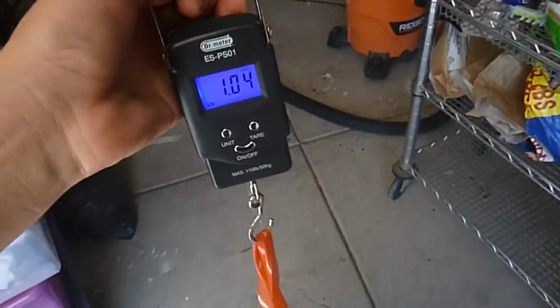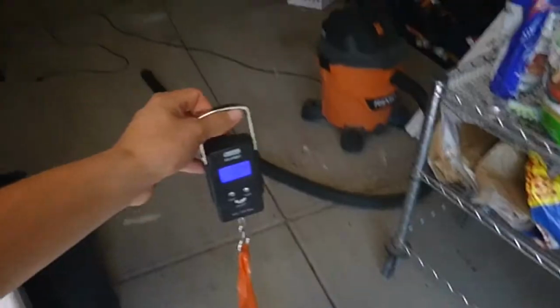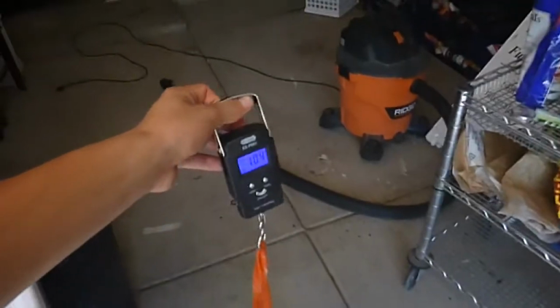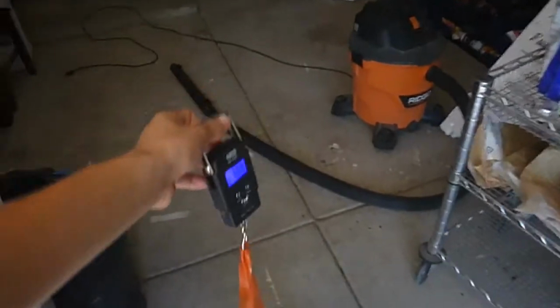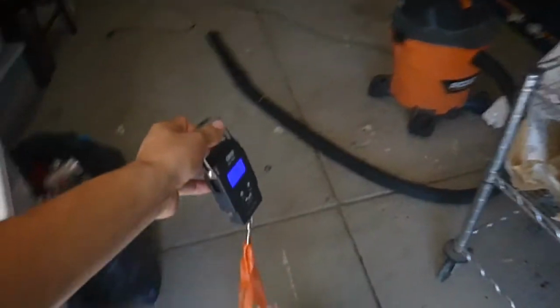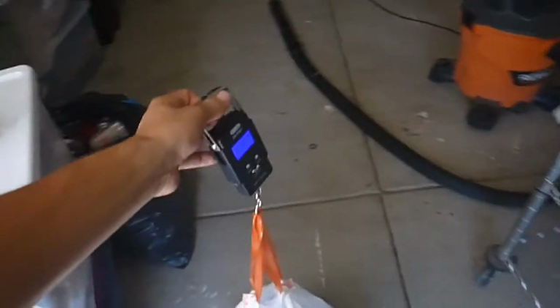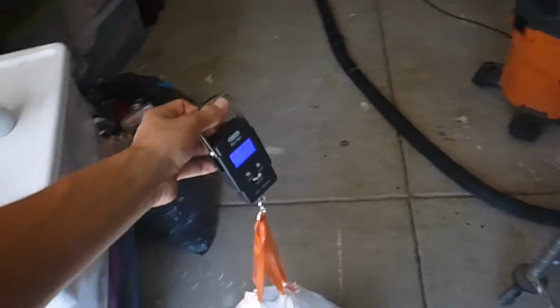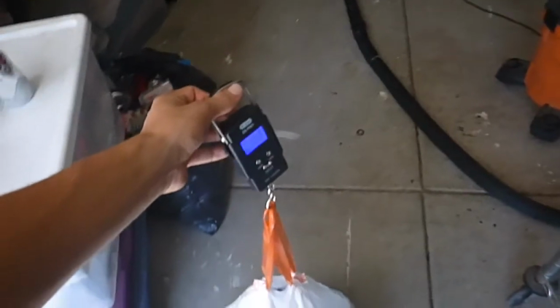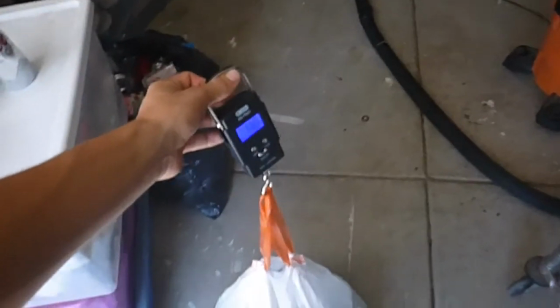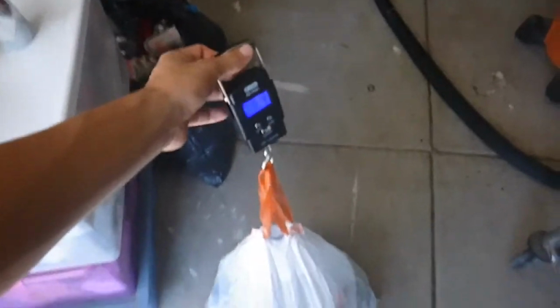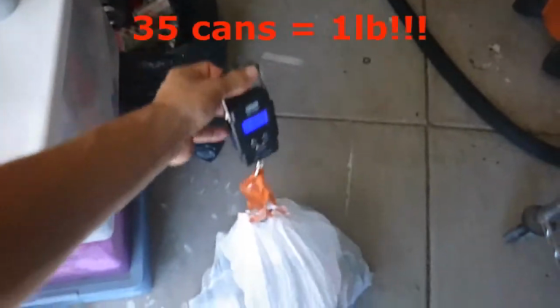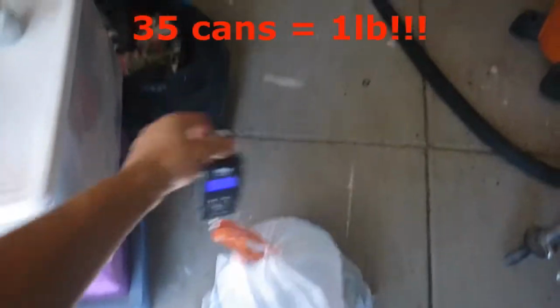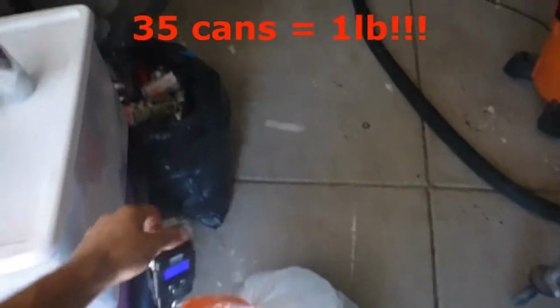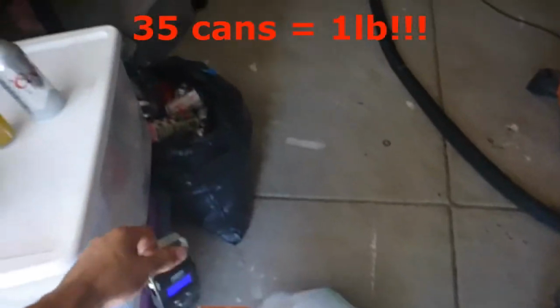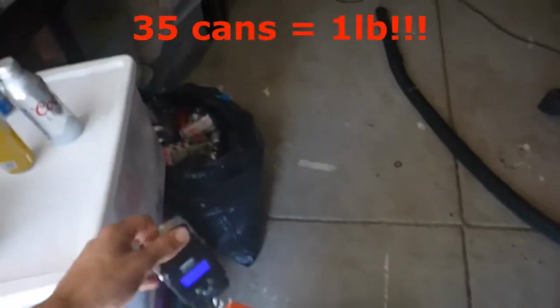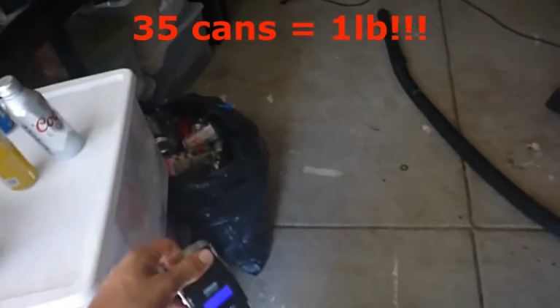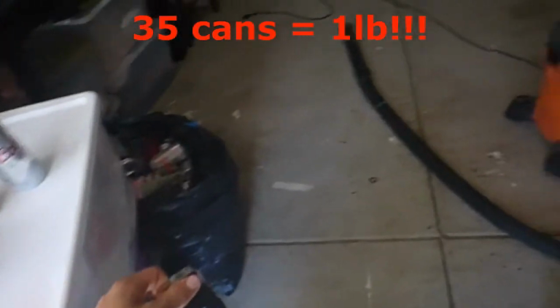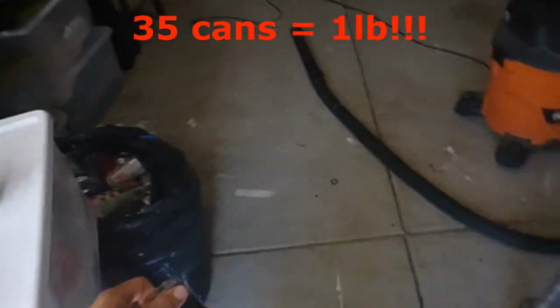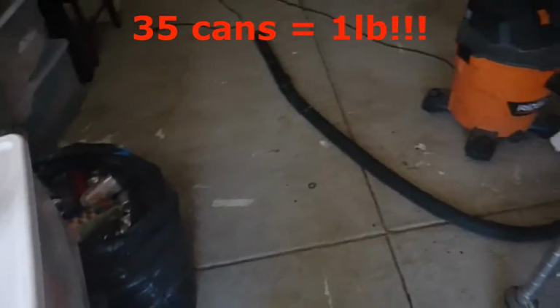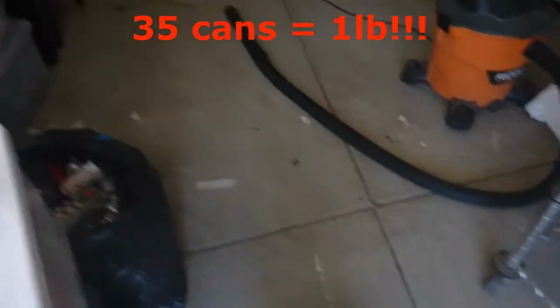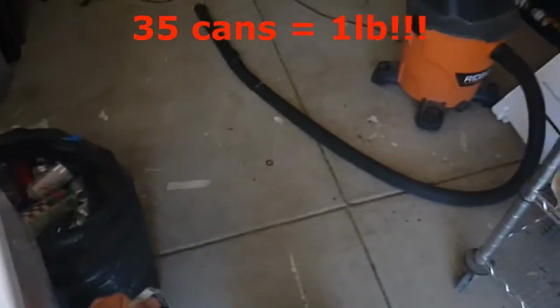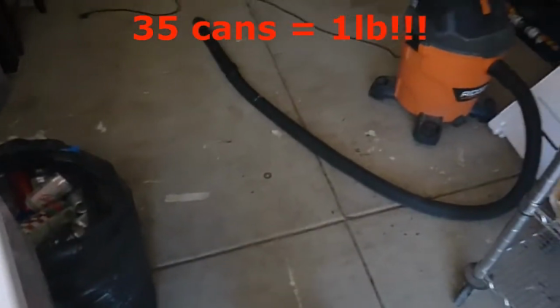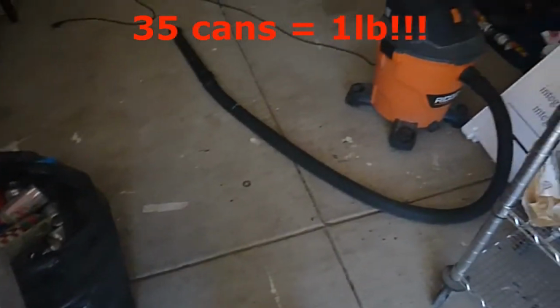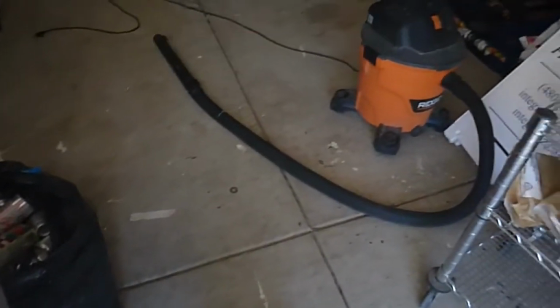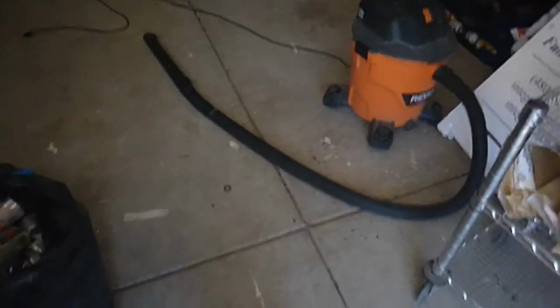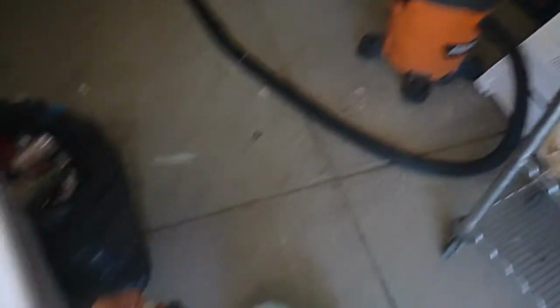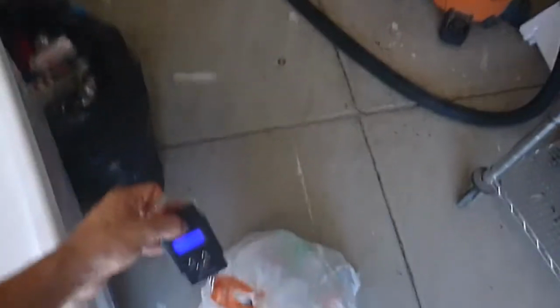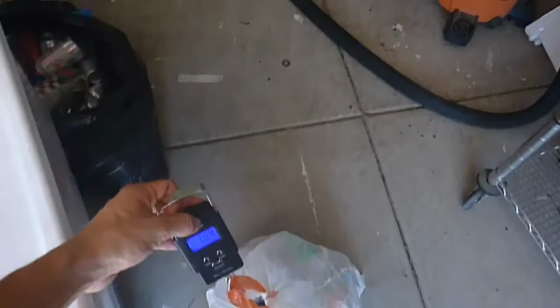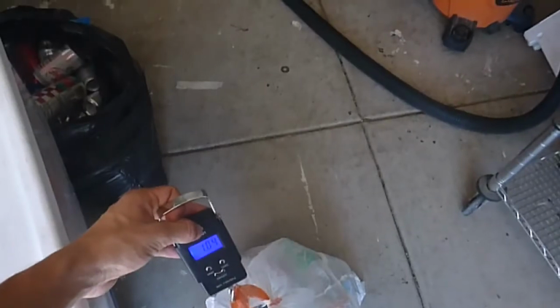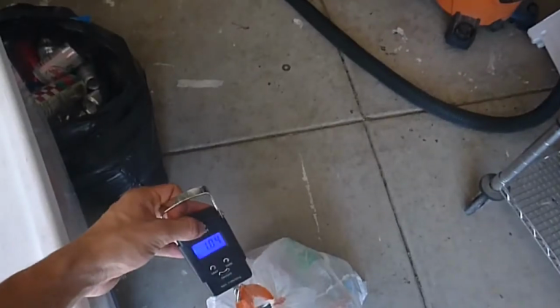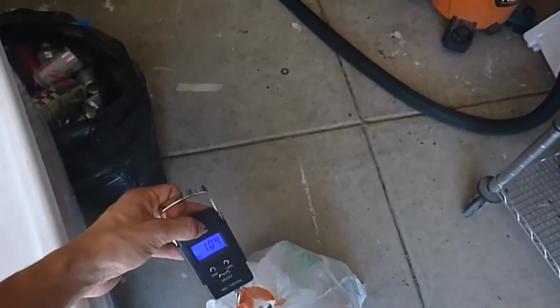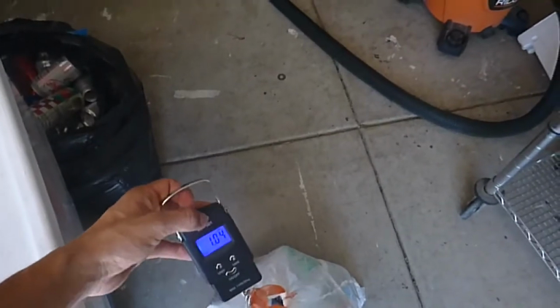So 35 cans equals a pound, which means since the can prices are about 70 cents a pound, each can is worth two cents.